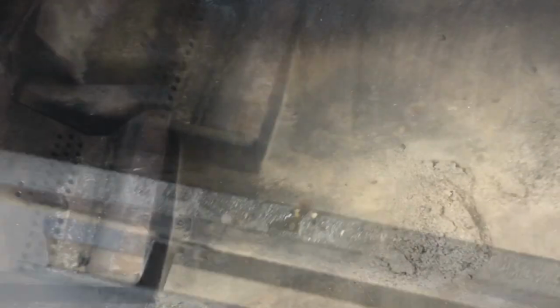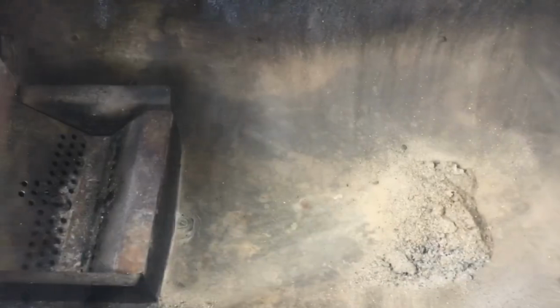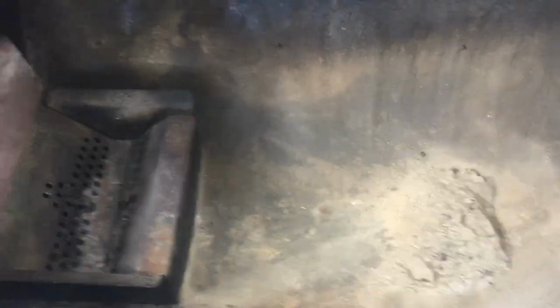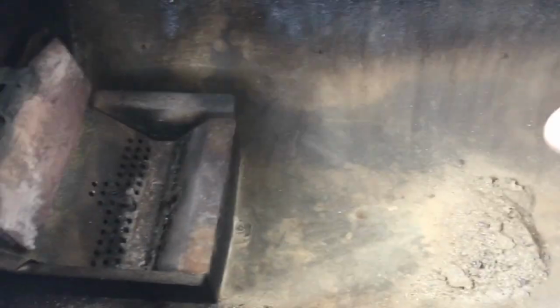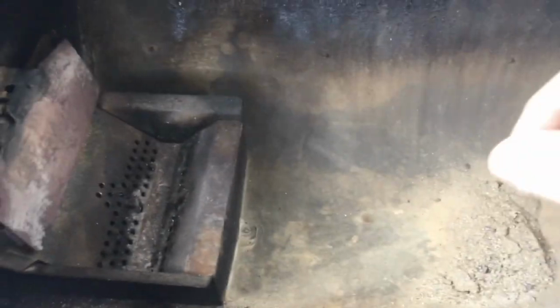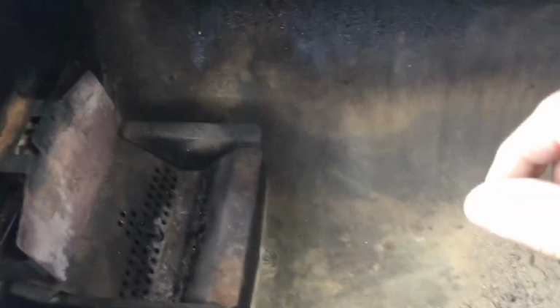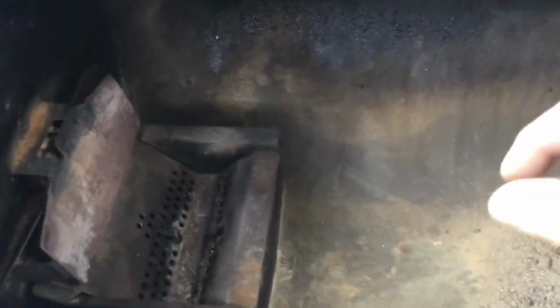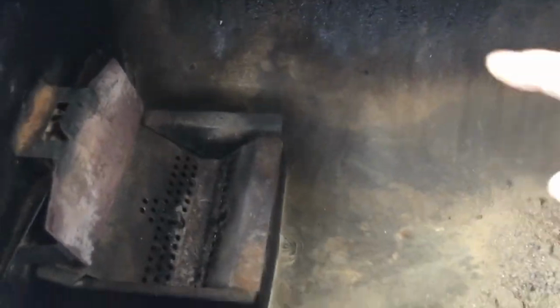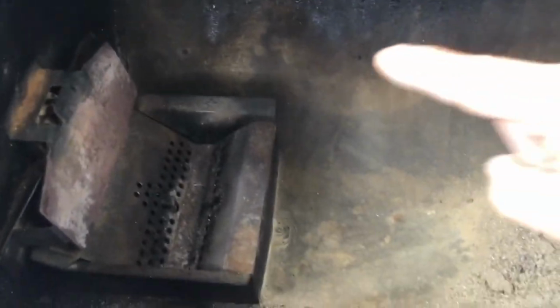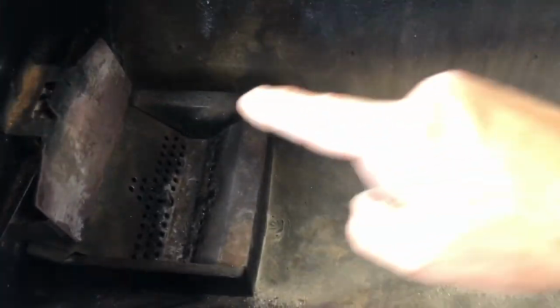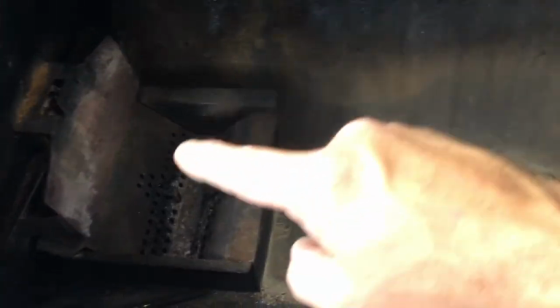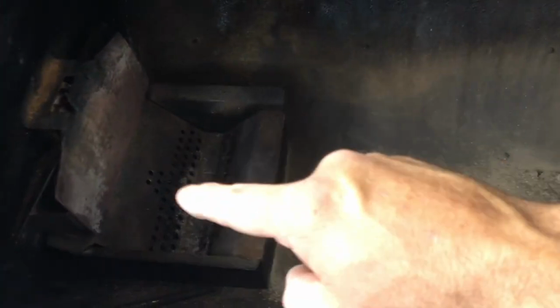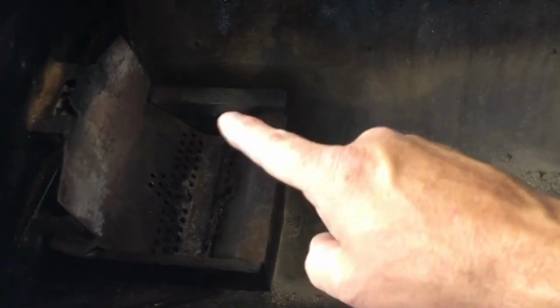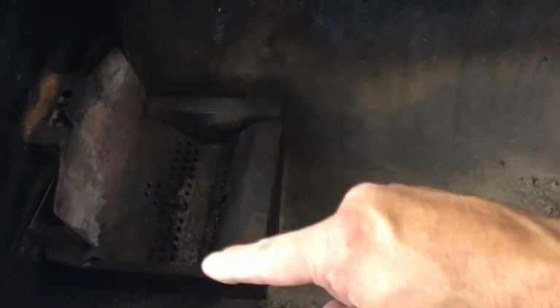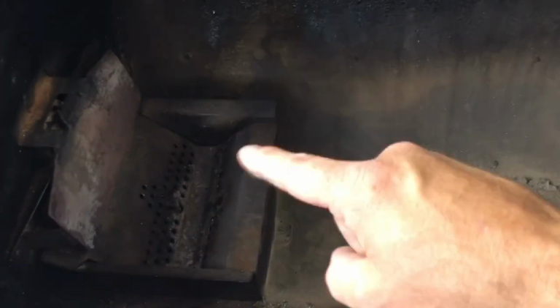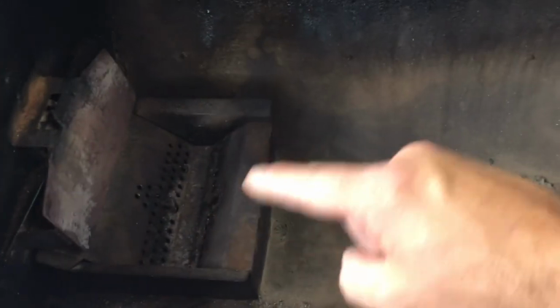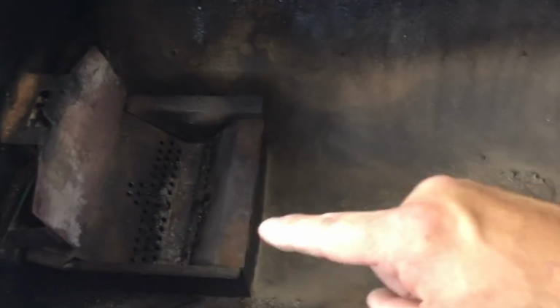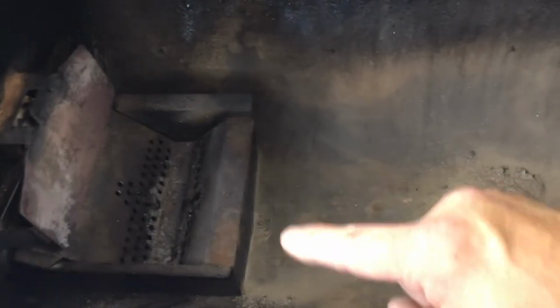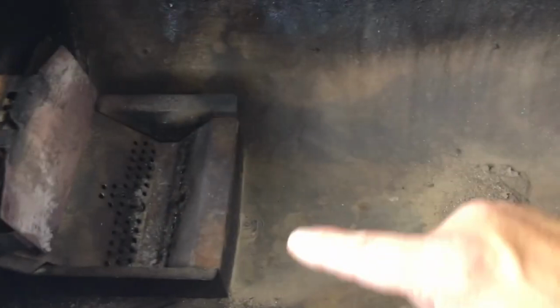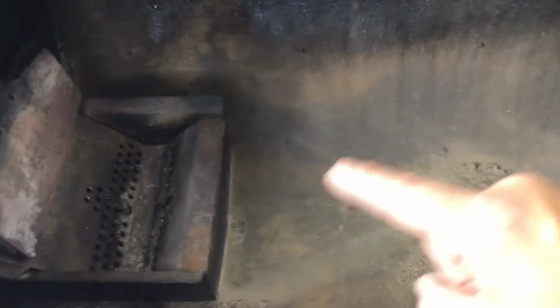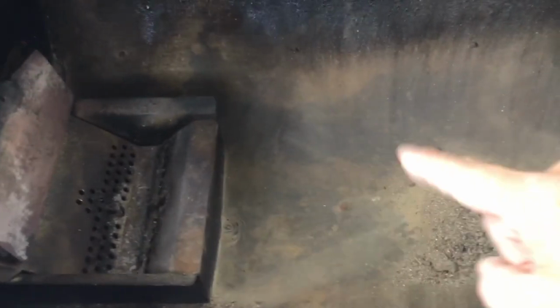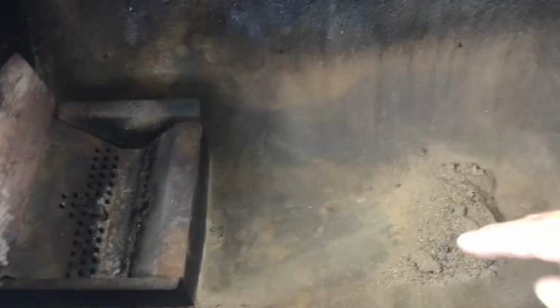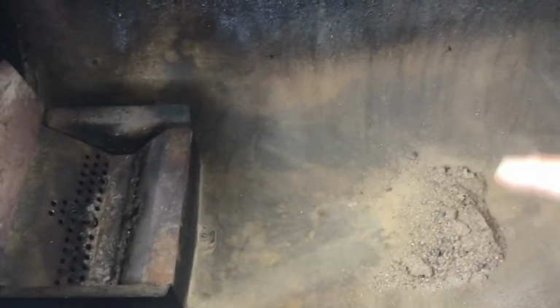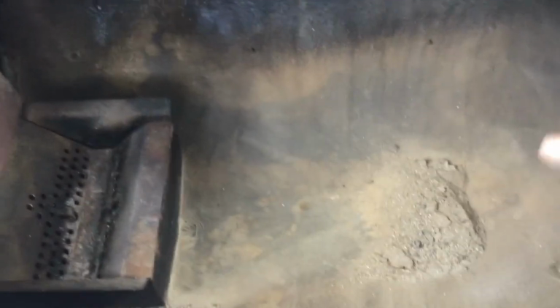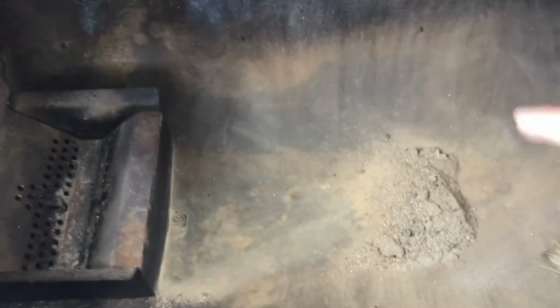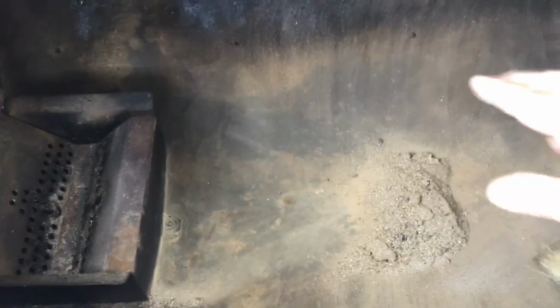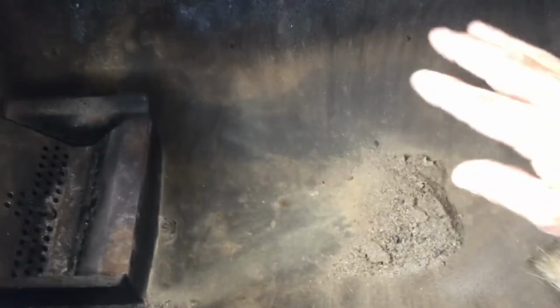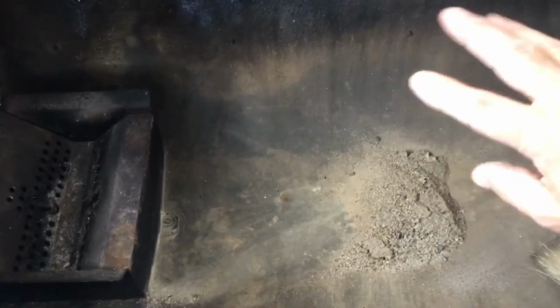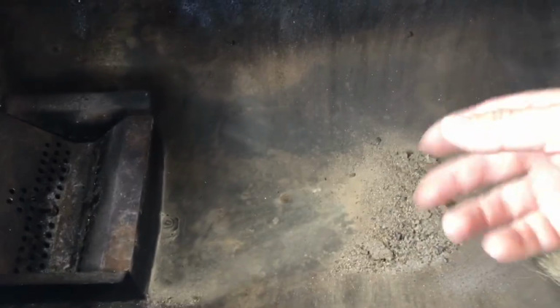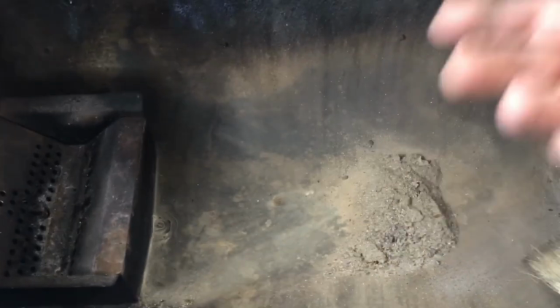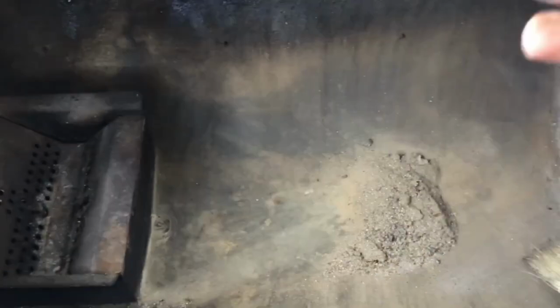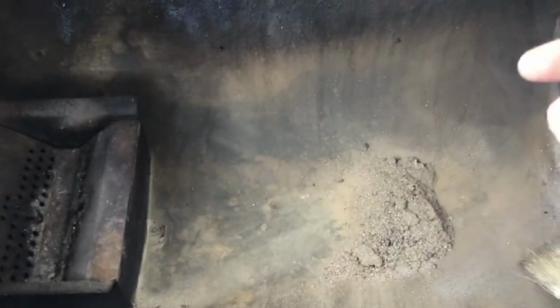I'm doing everything one-handed here because I'm holding the camera, but I normally clean that a little more thoroughly too. I'll clean all this up.